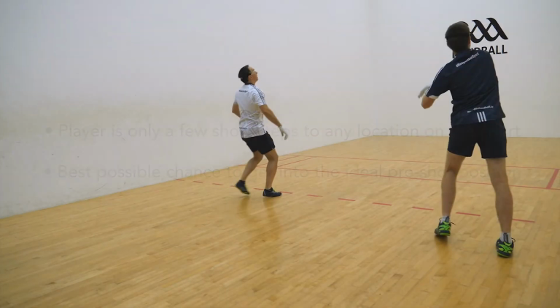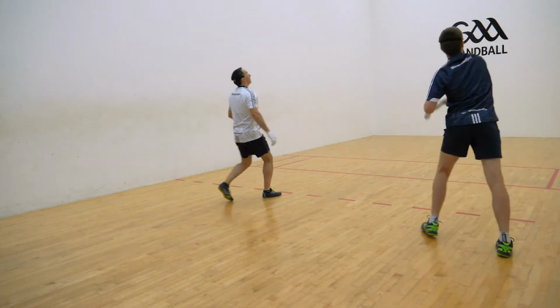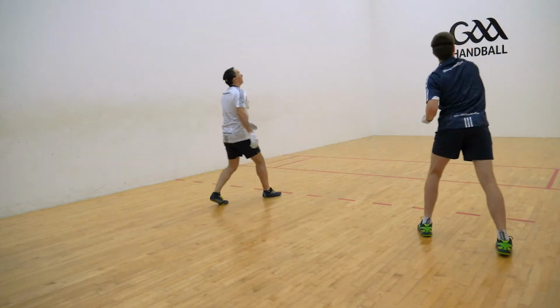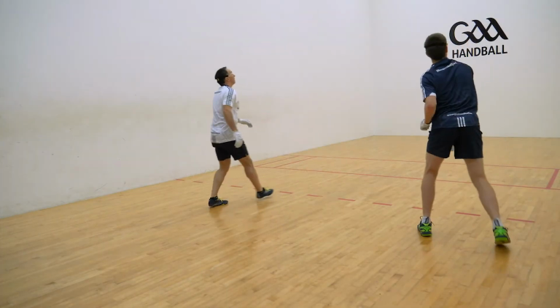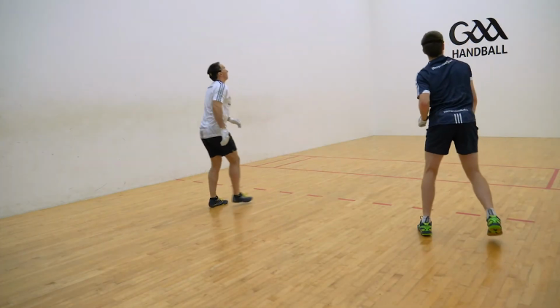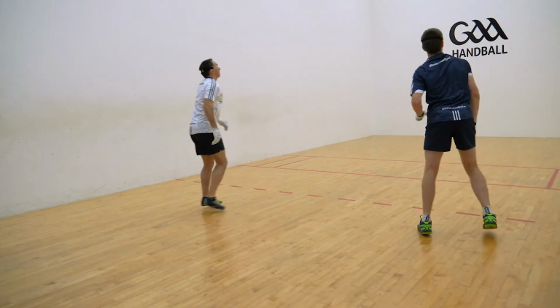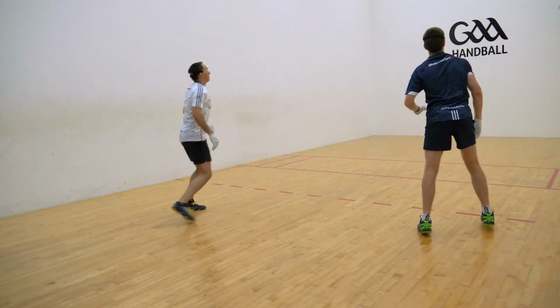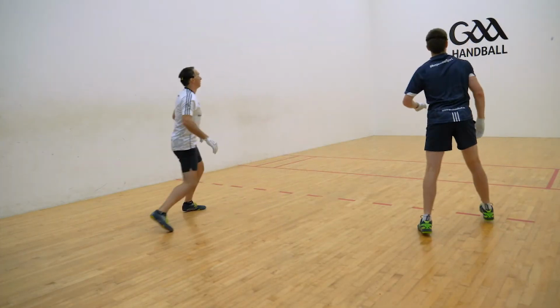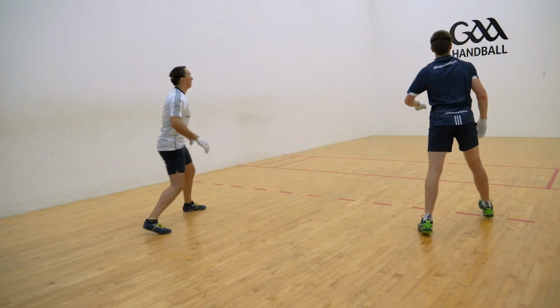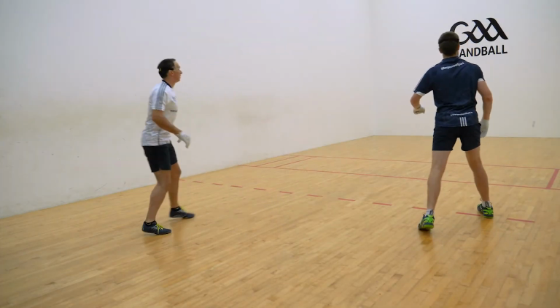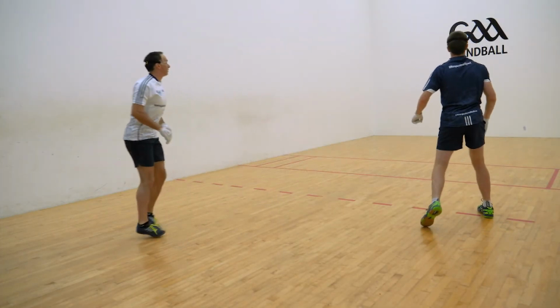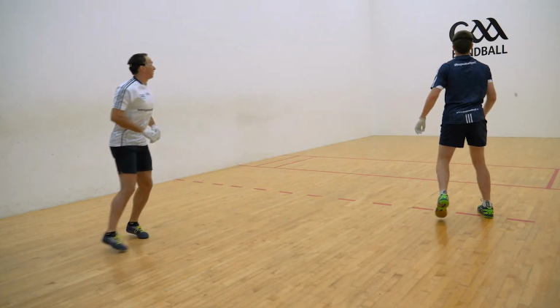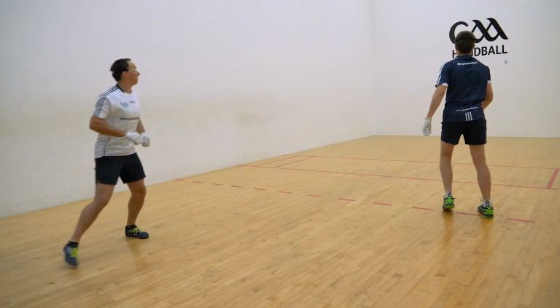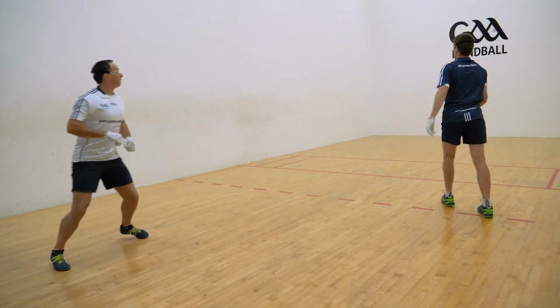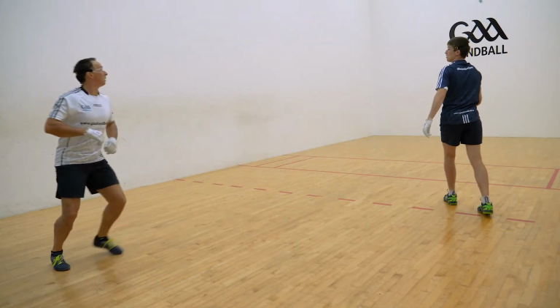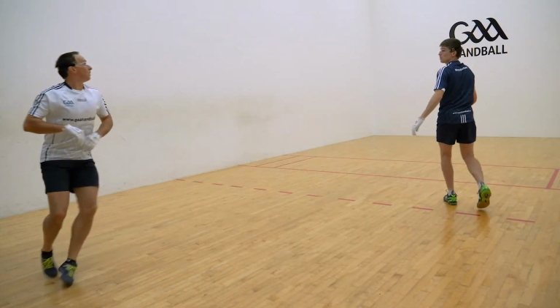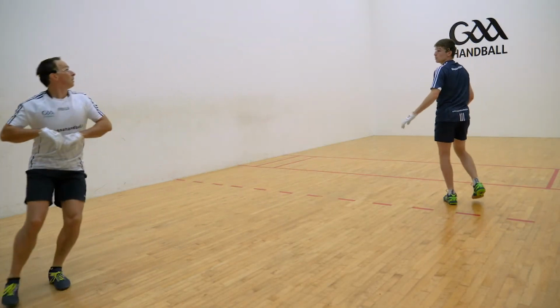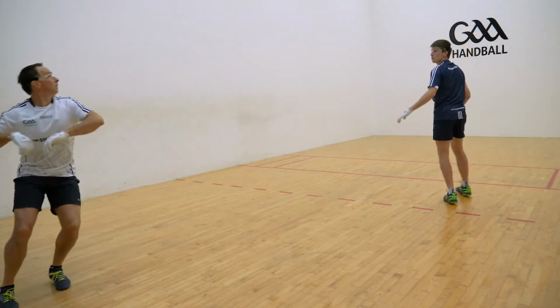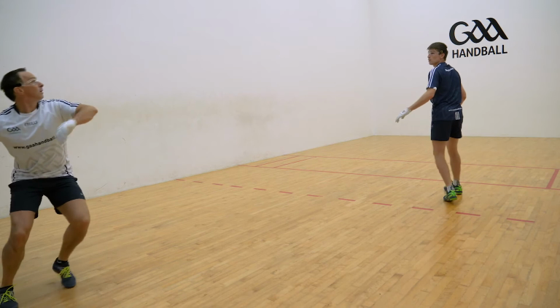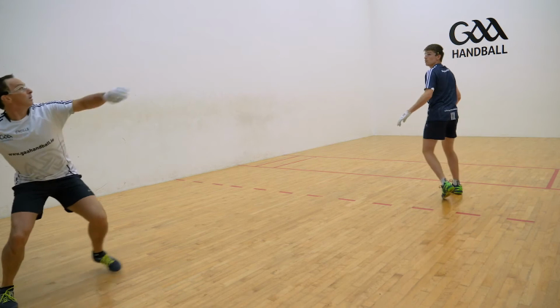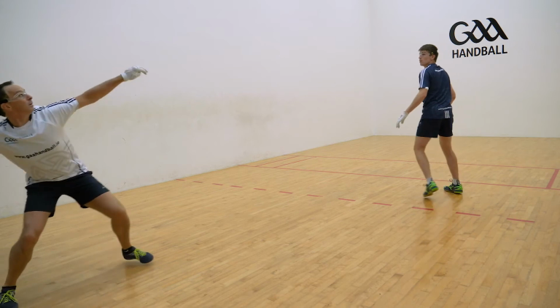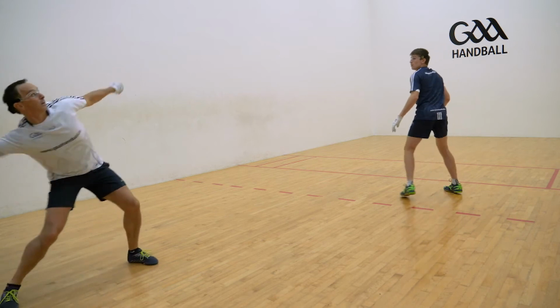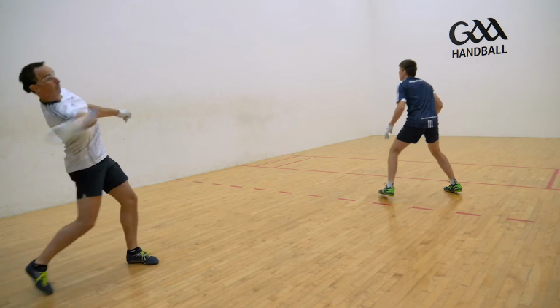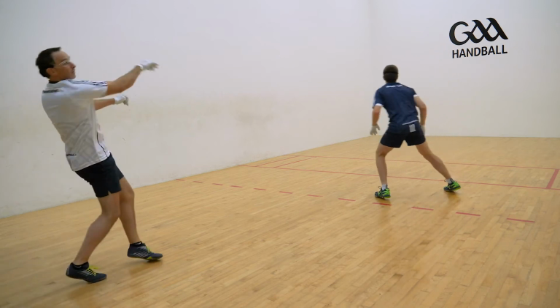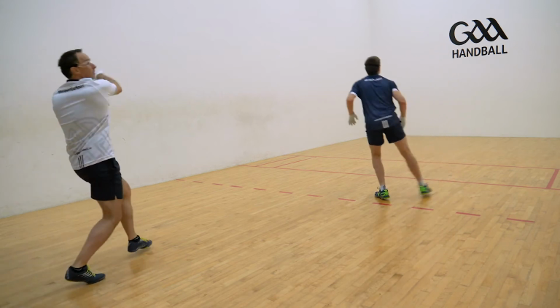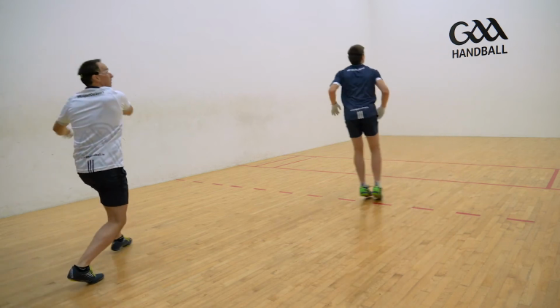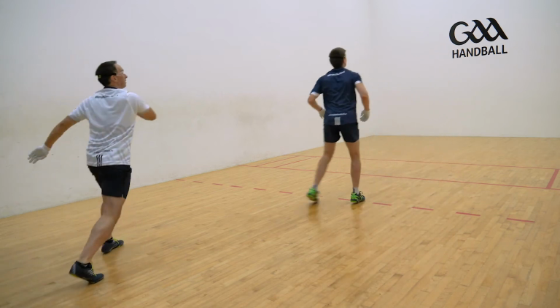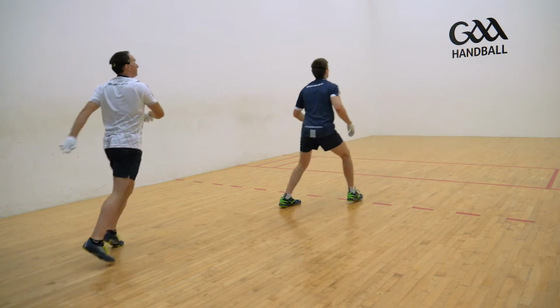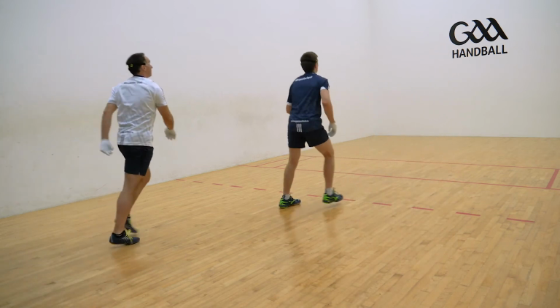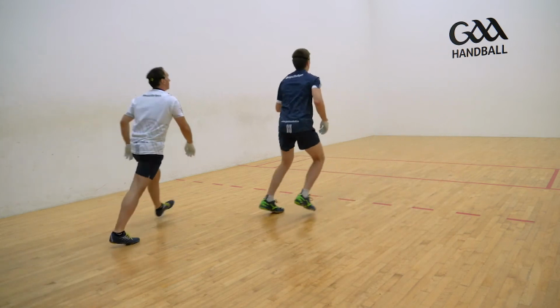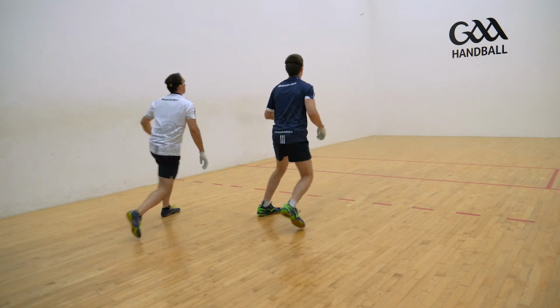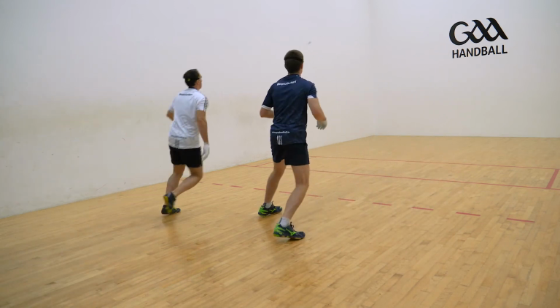Watch how the two players are constantly trying to get back into centre court after every shot.